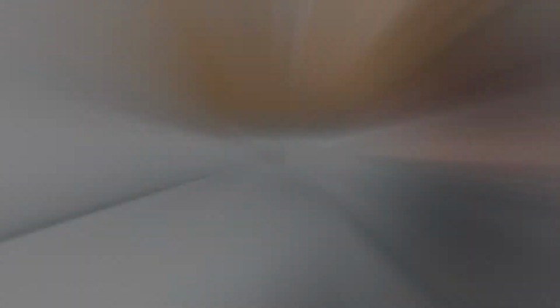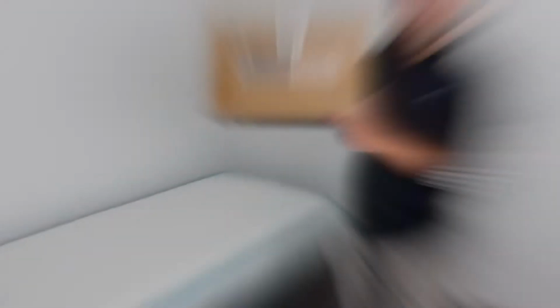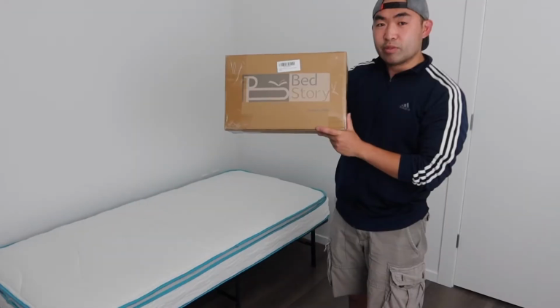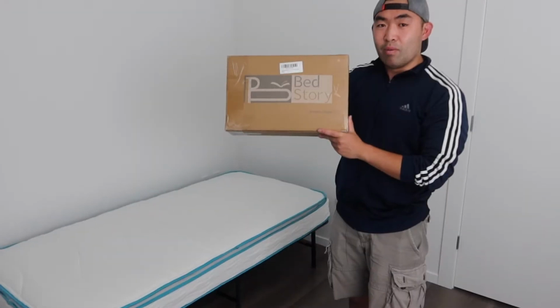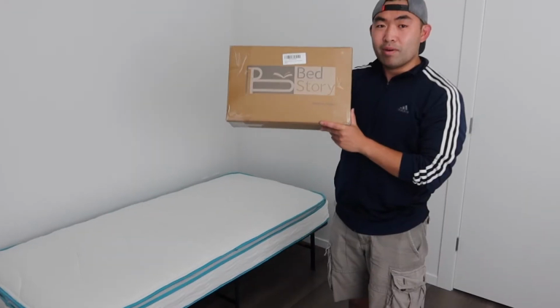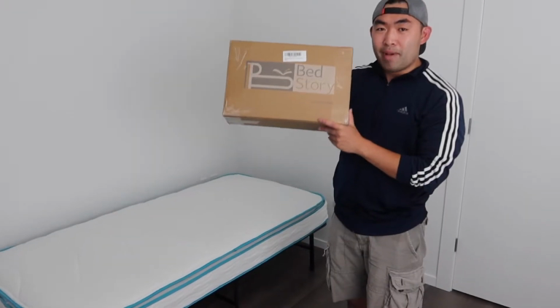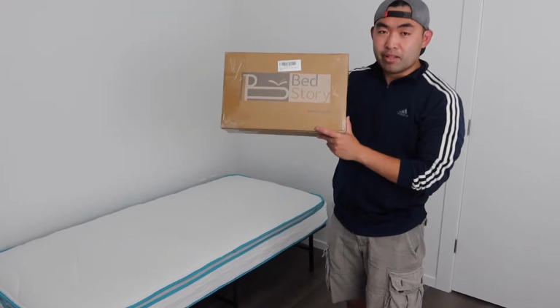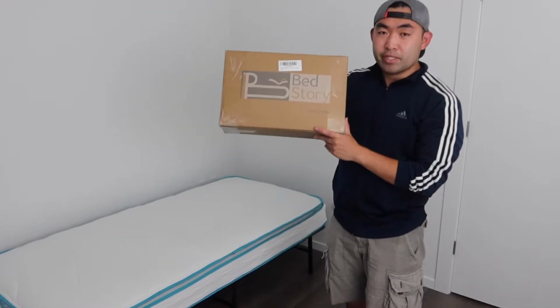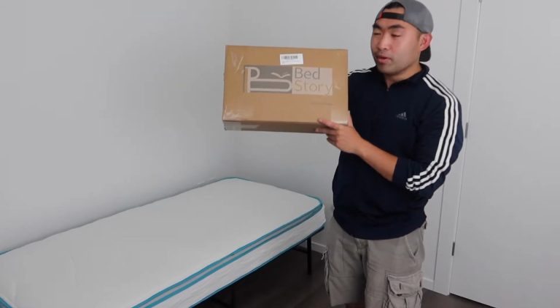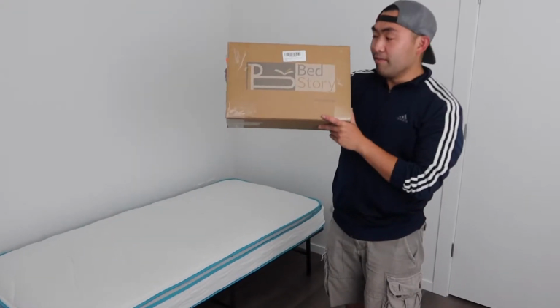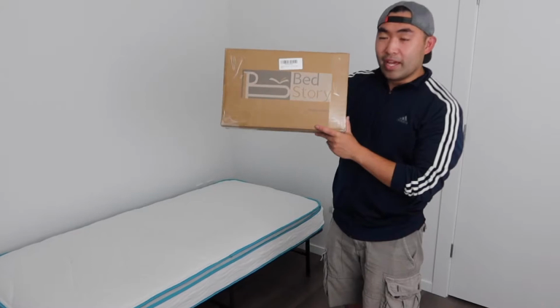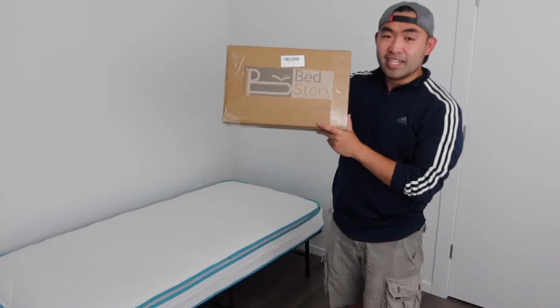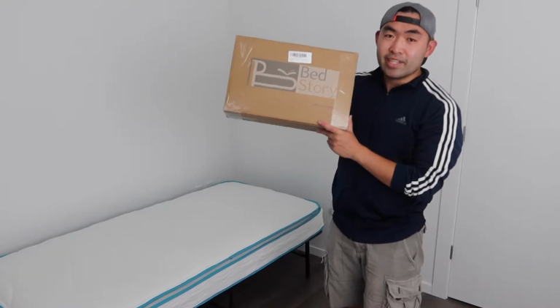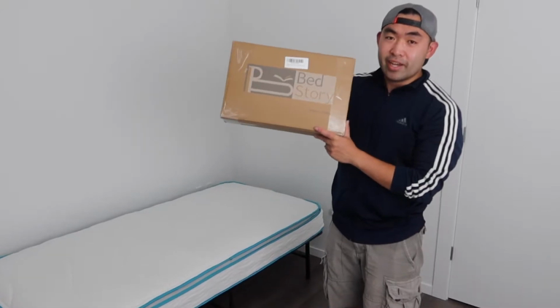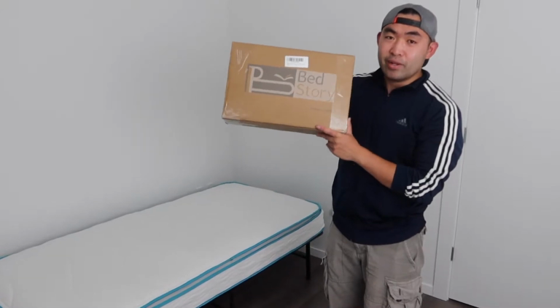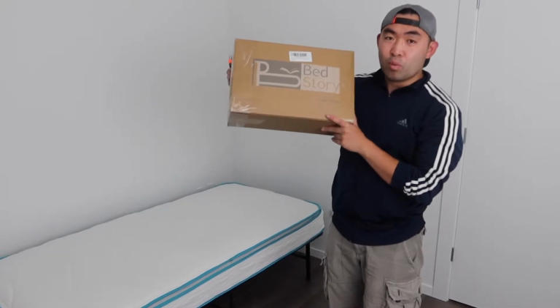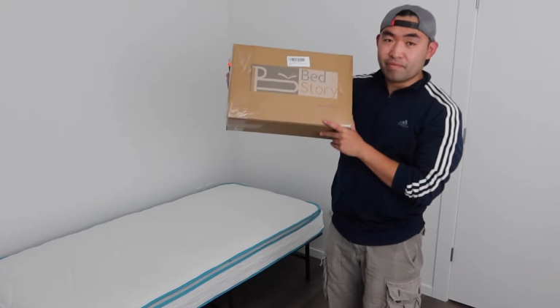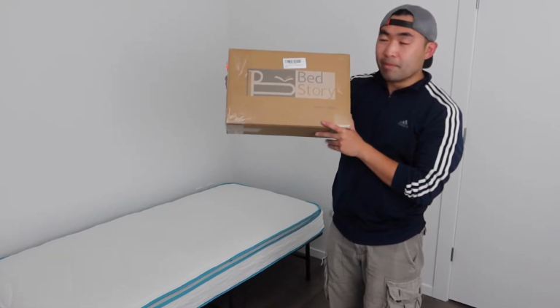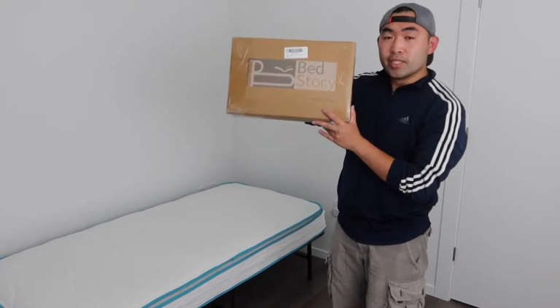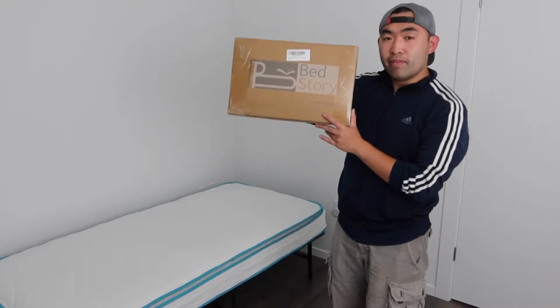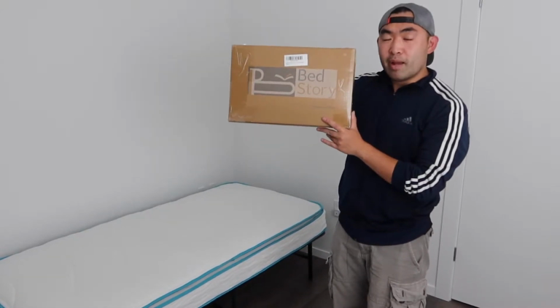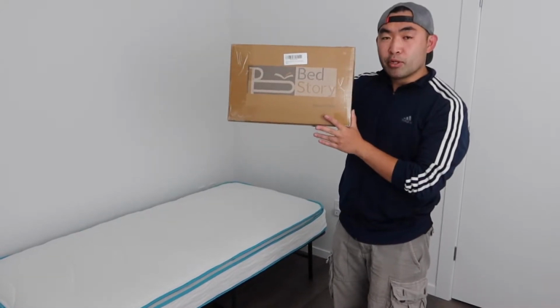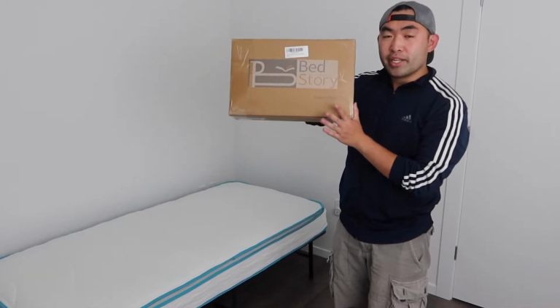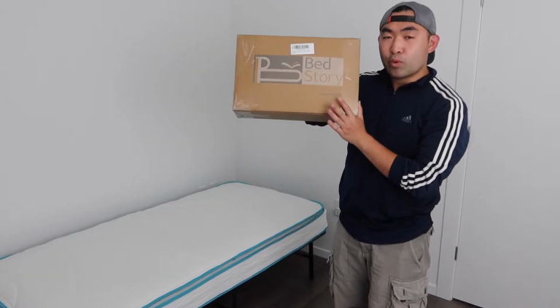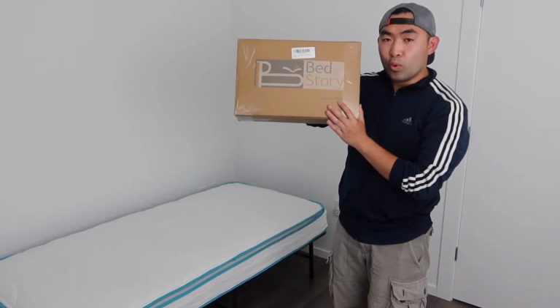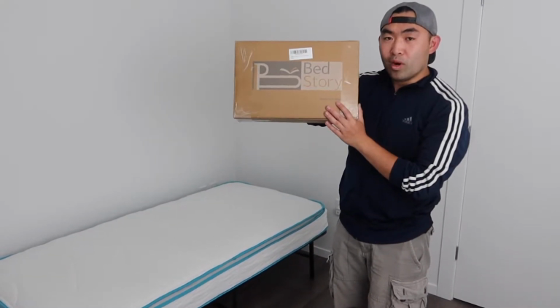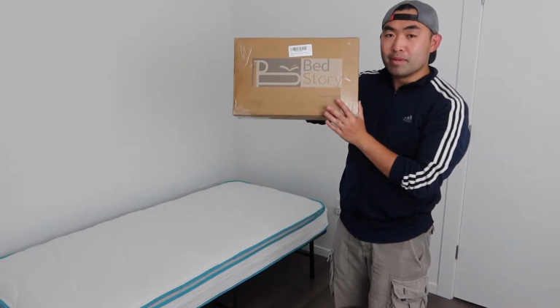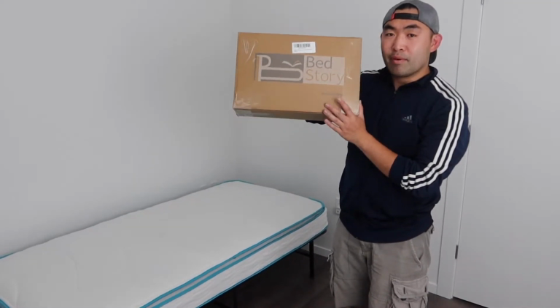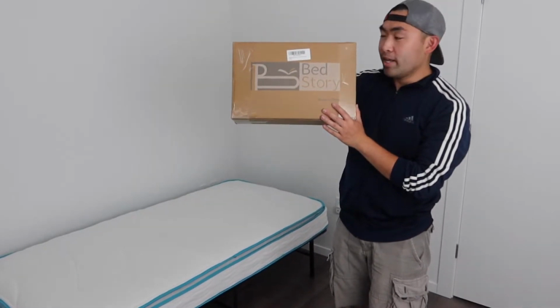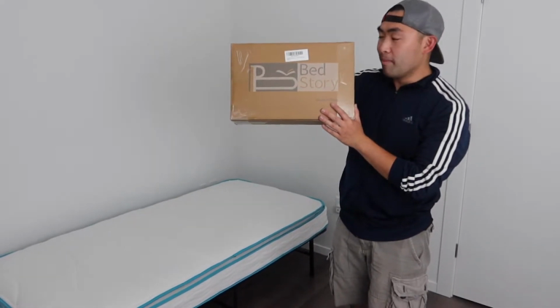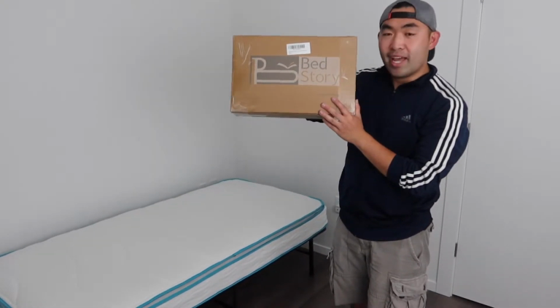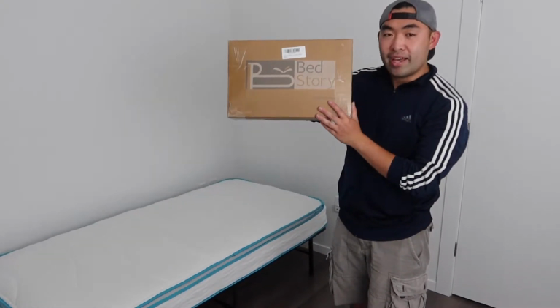Hey G Squad, welcome back to the episode of Is It Worth It? Today's episode is this product right here in my hand.